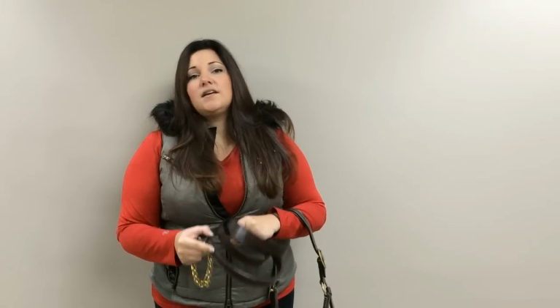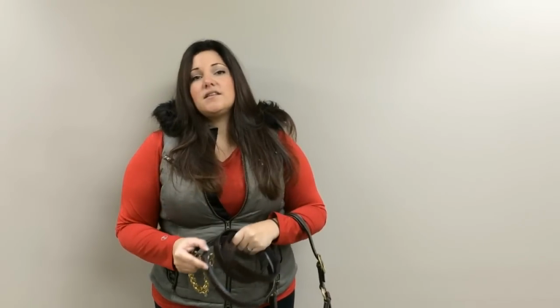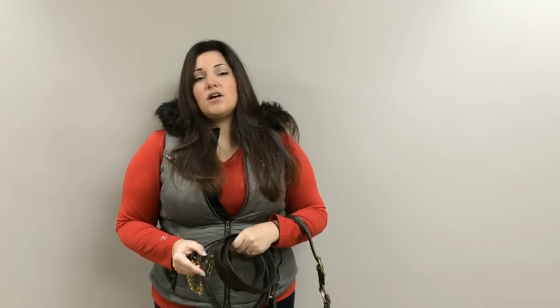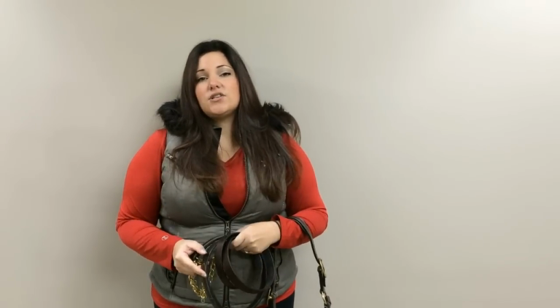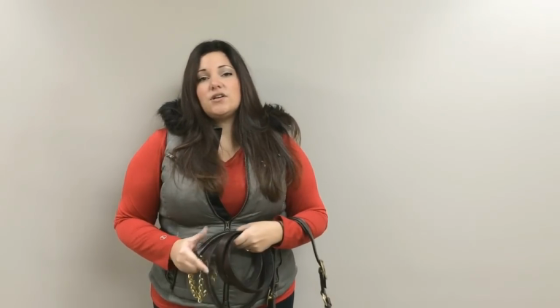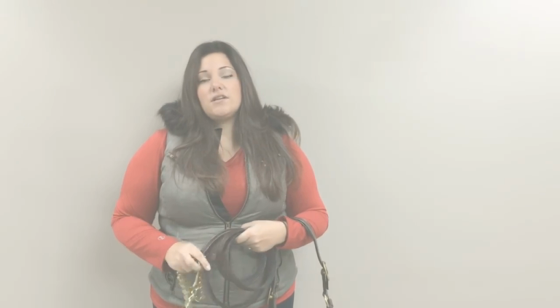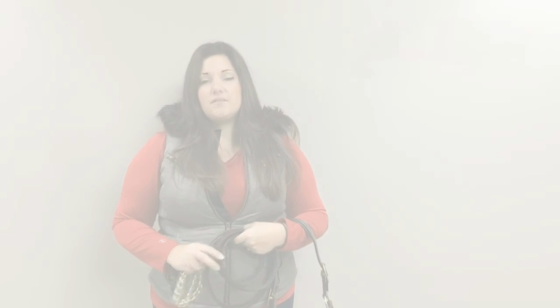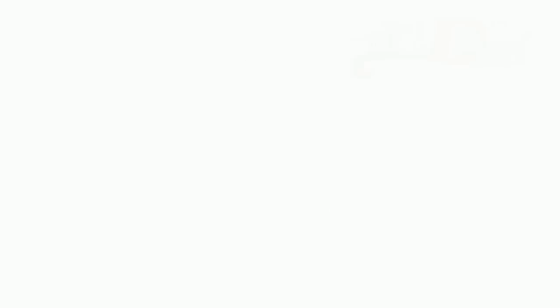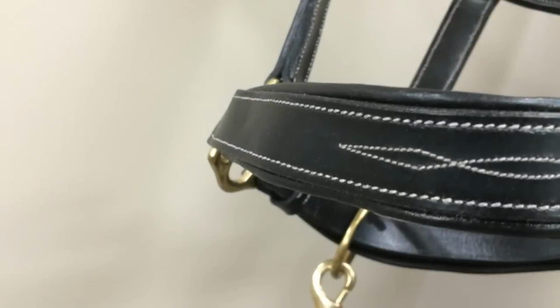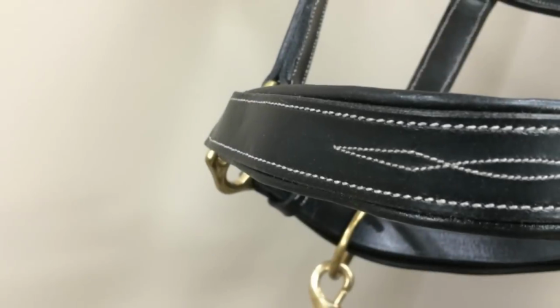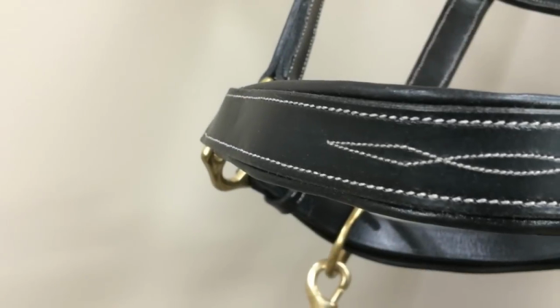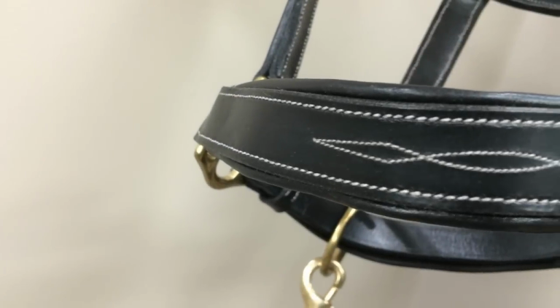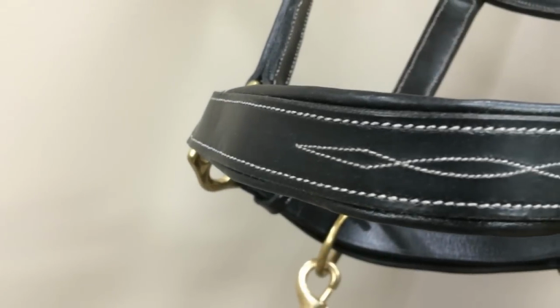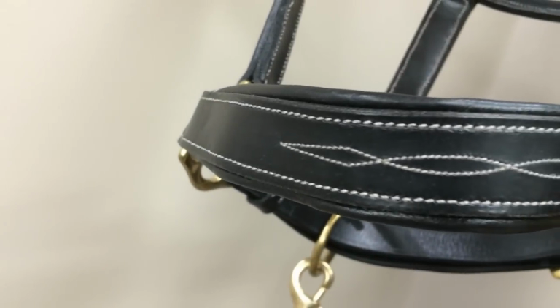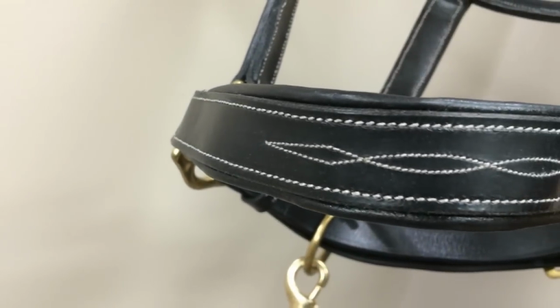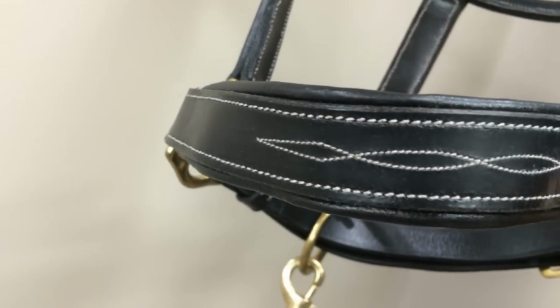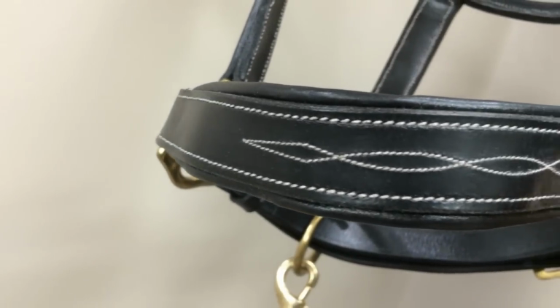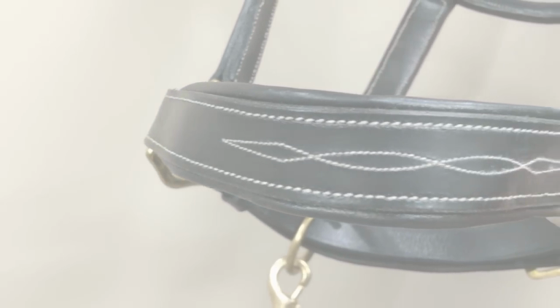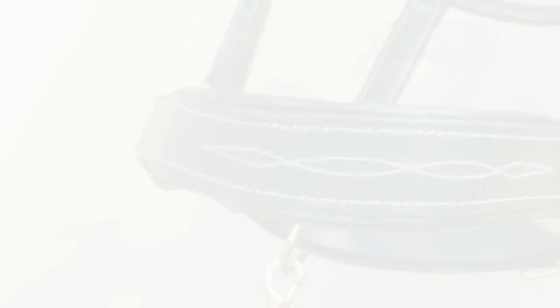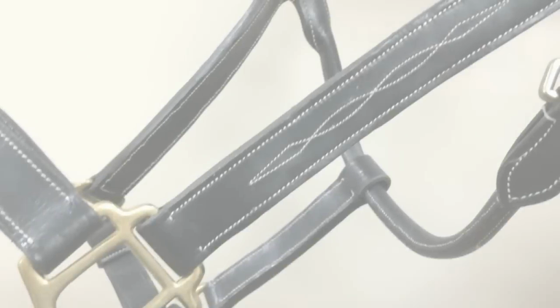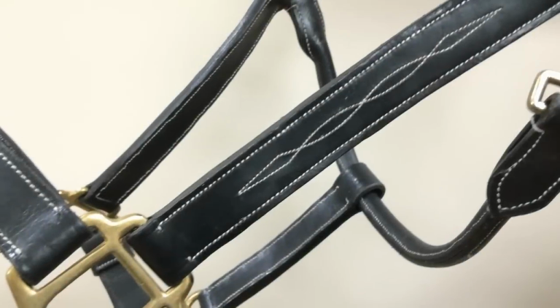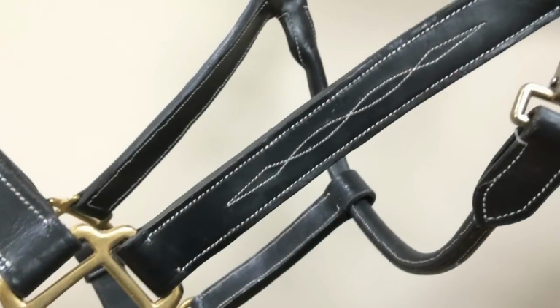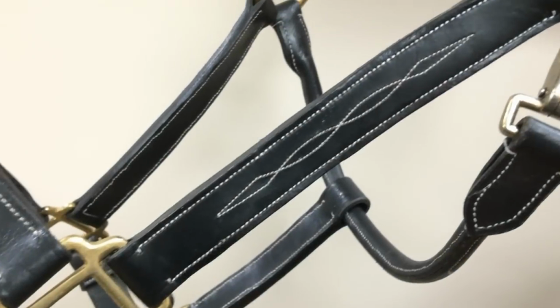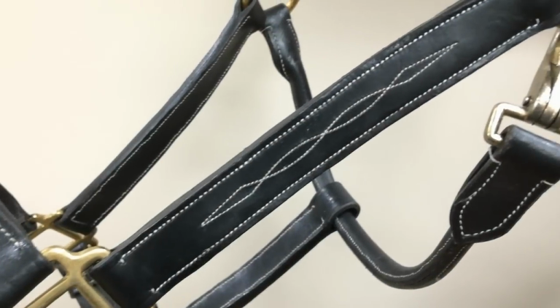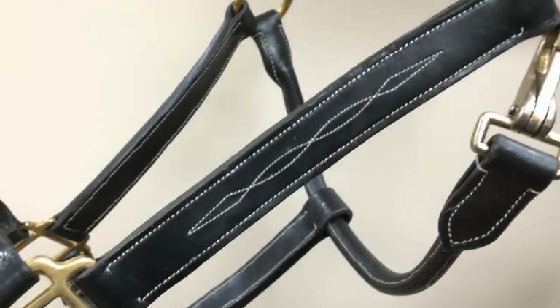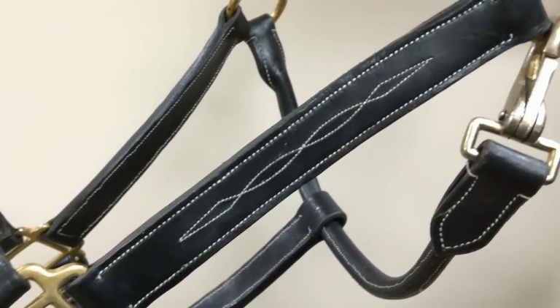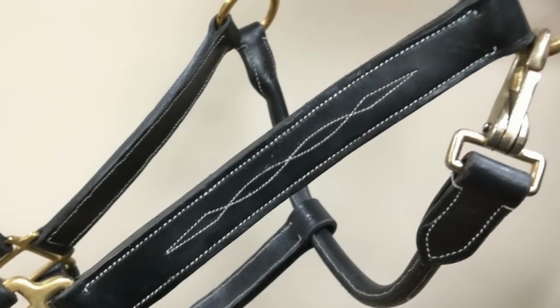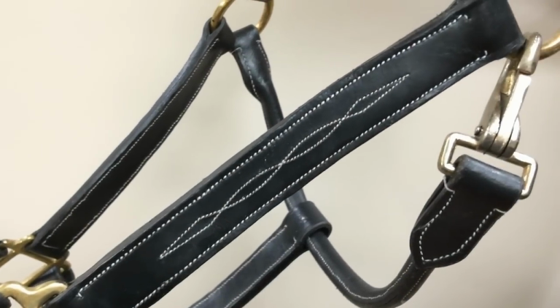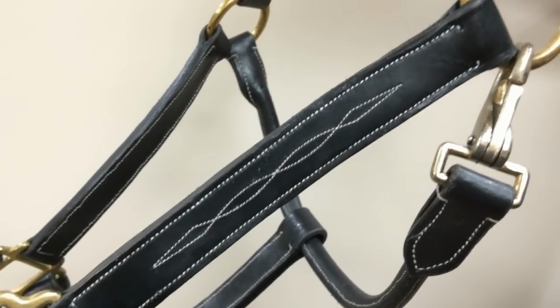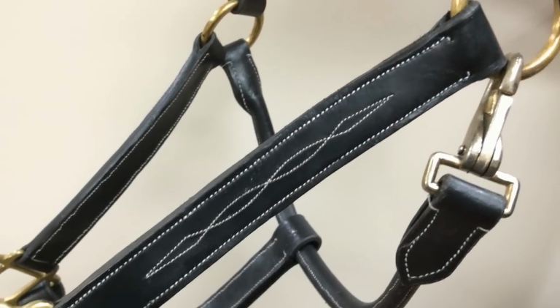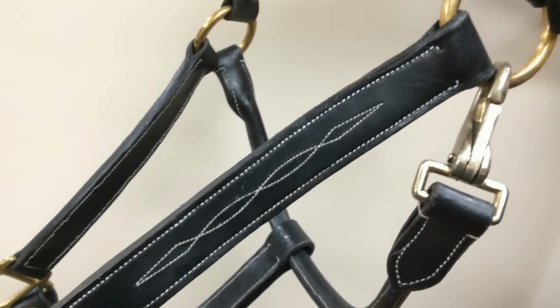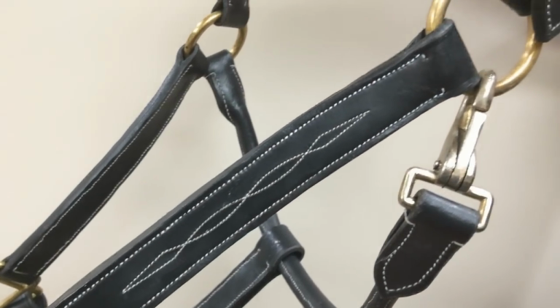This halter is available in black and brown, and in sizes cob, horse, and warmblood.